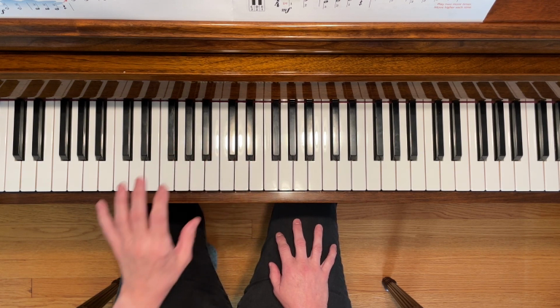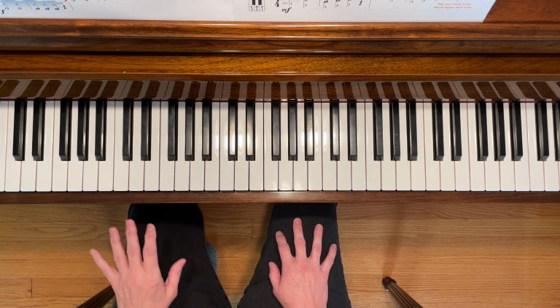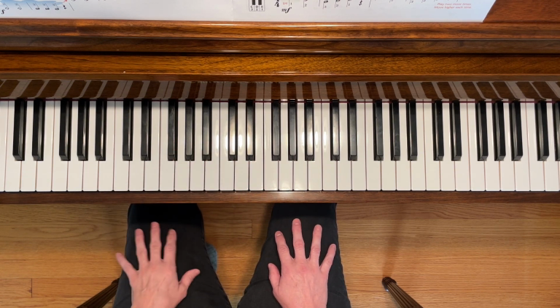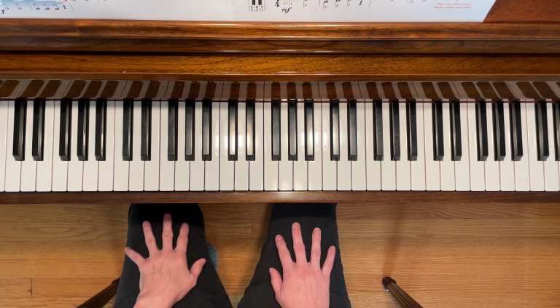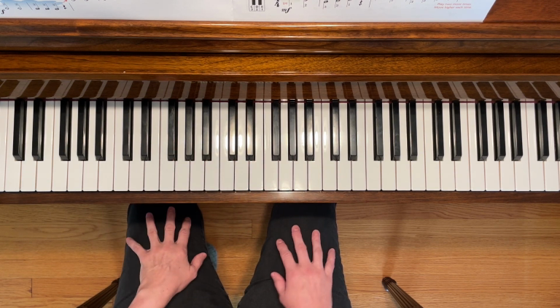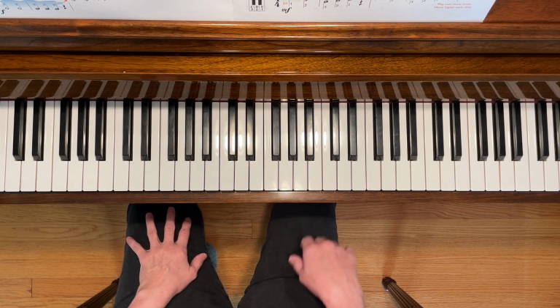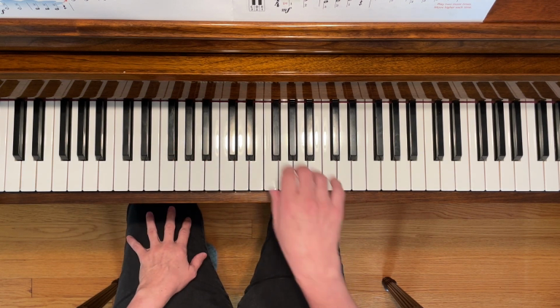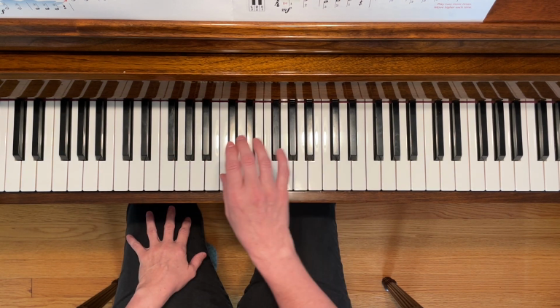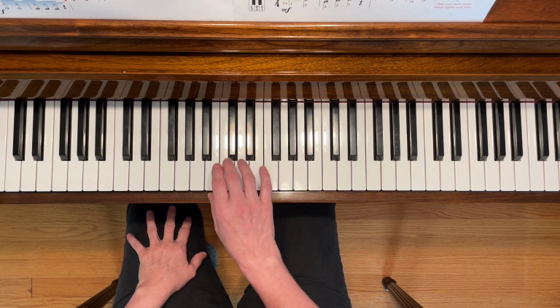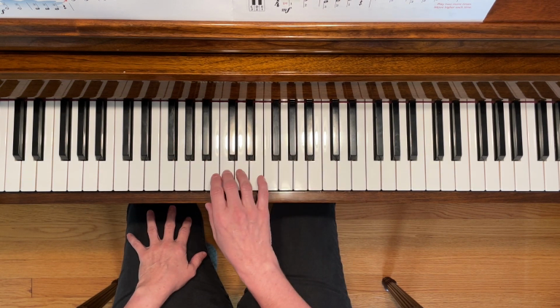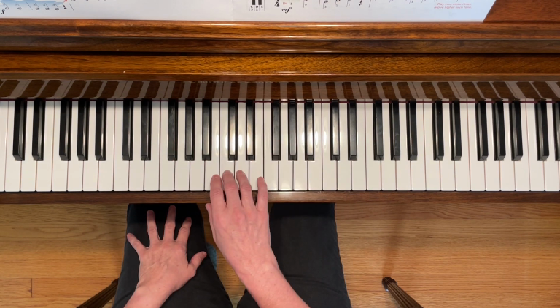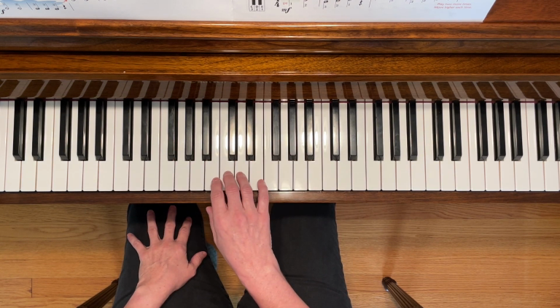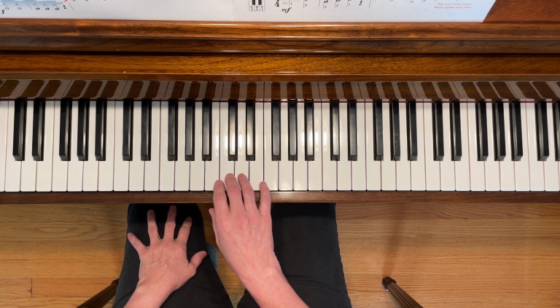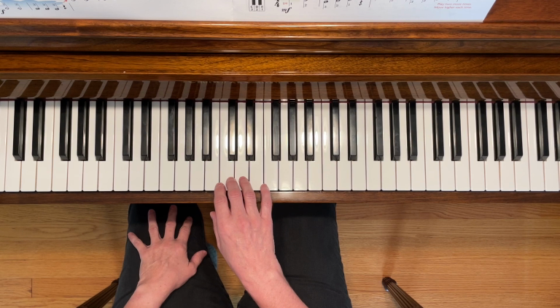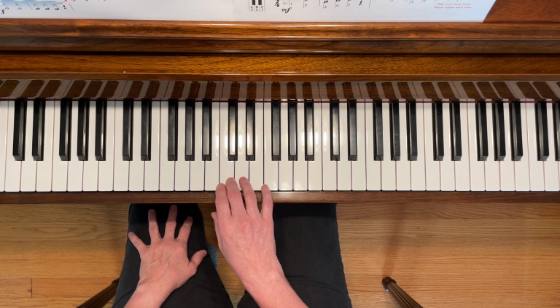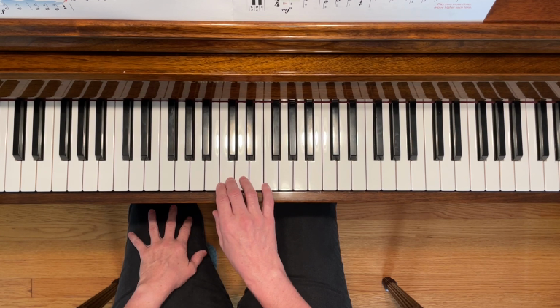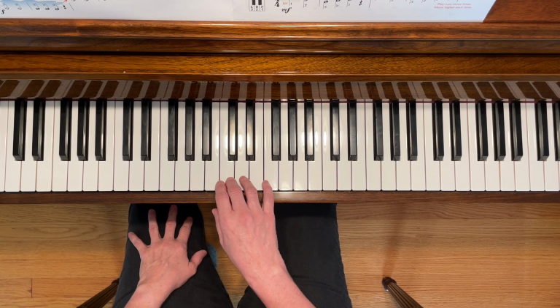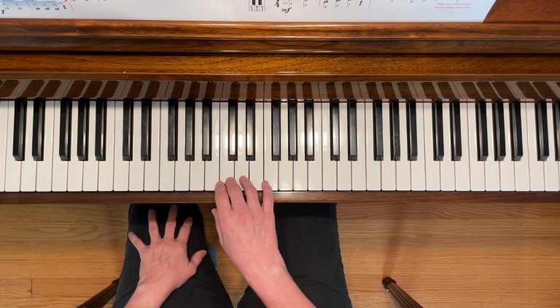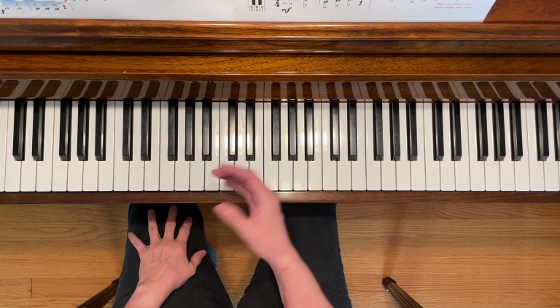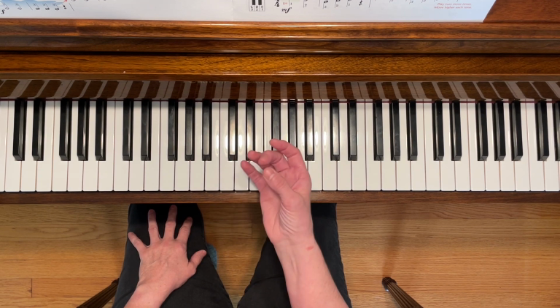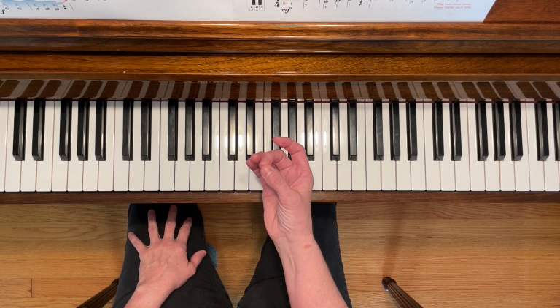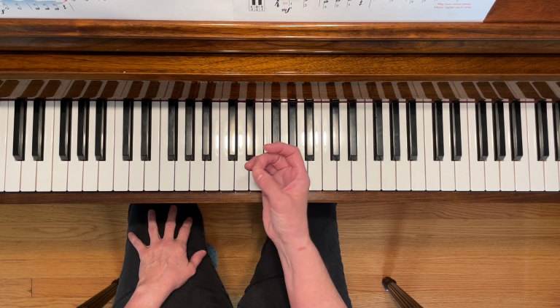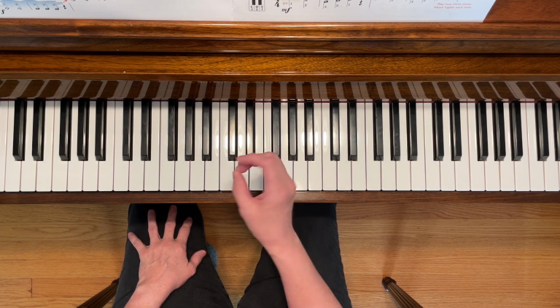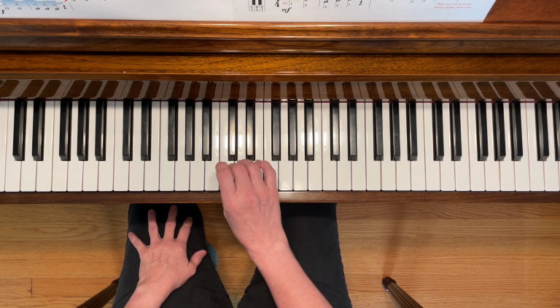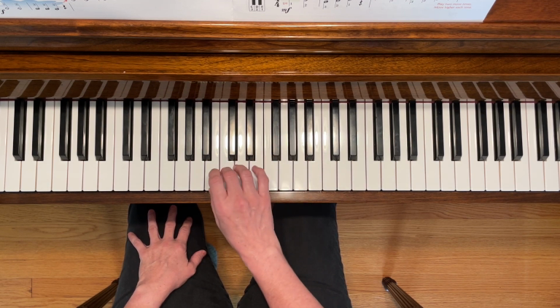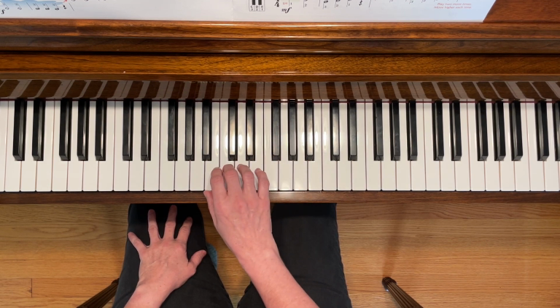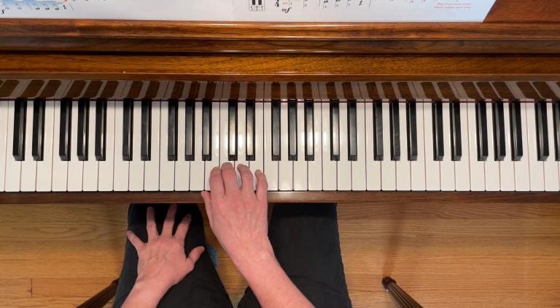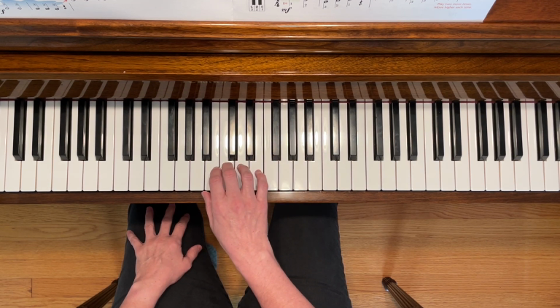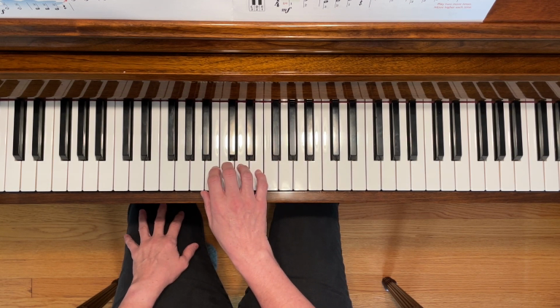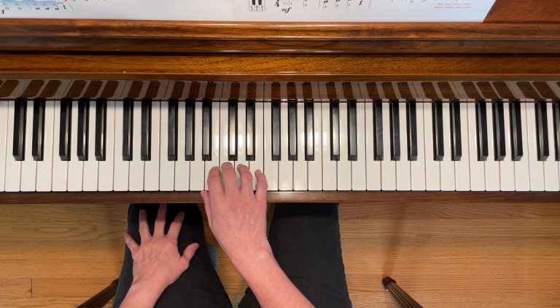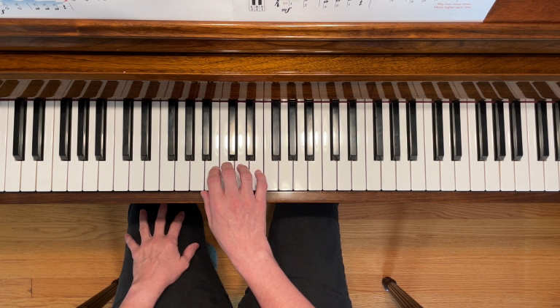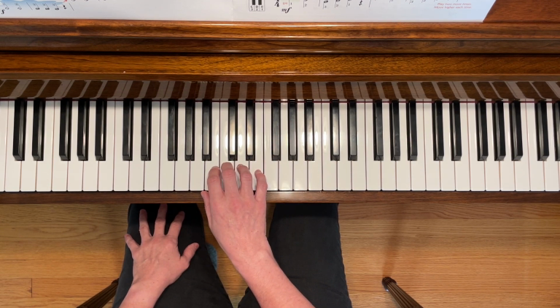Now we're going to start in the middle of the piano and play C with our right third finger. Here we go.